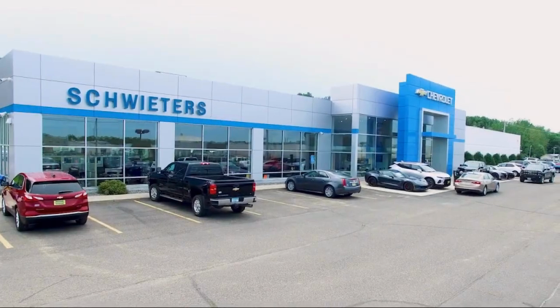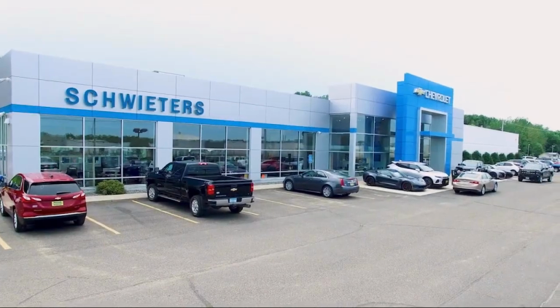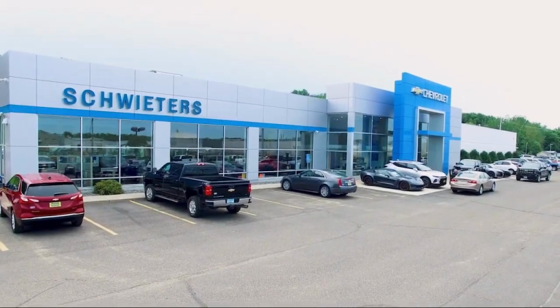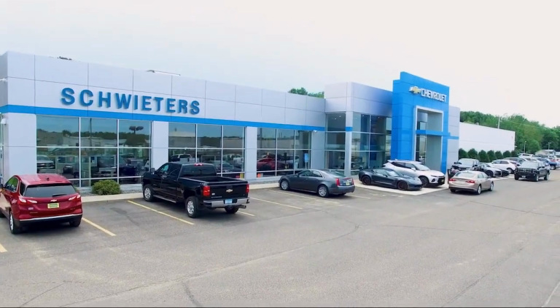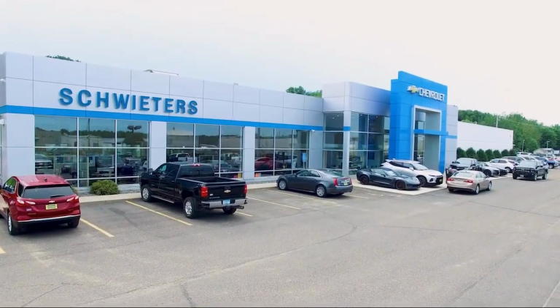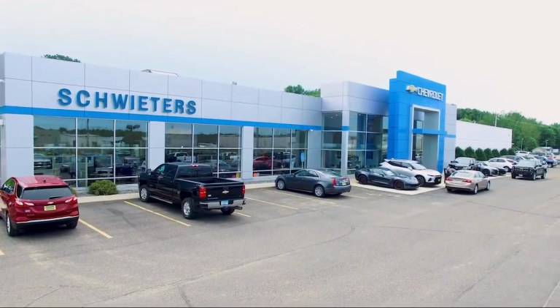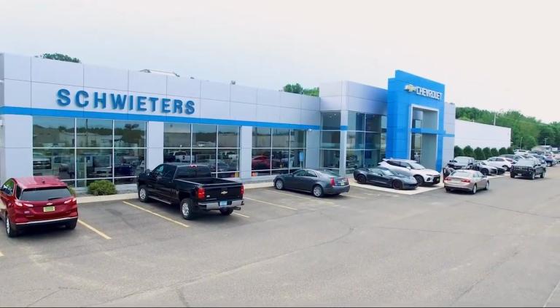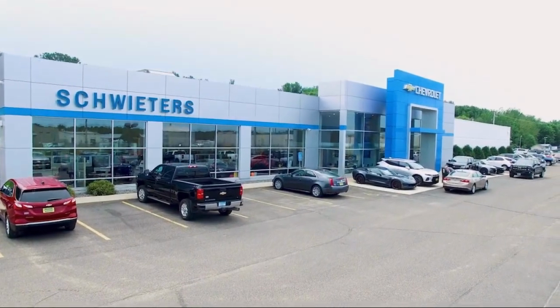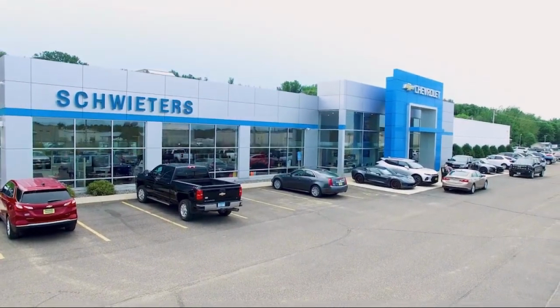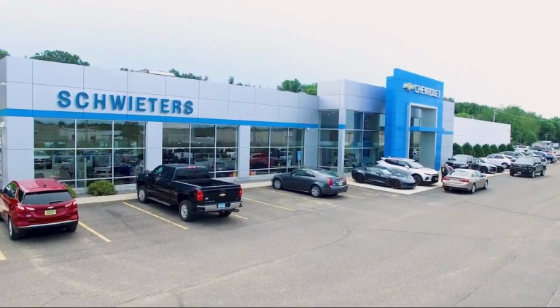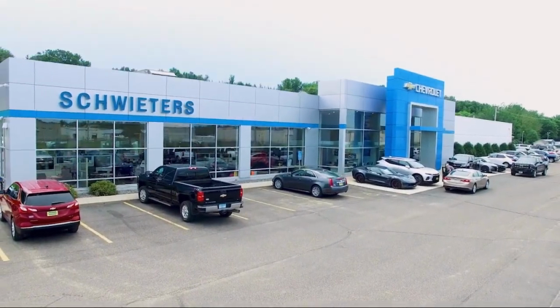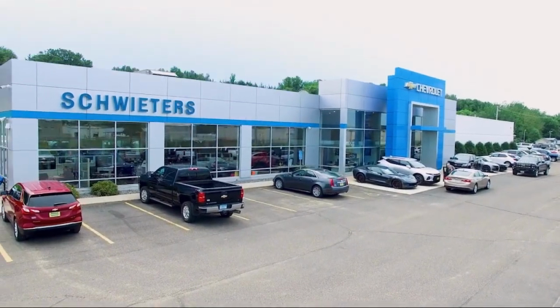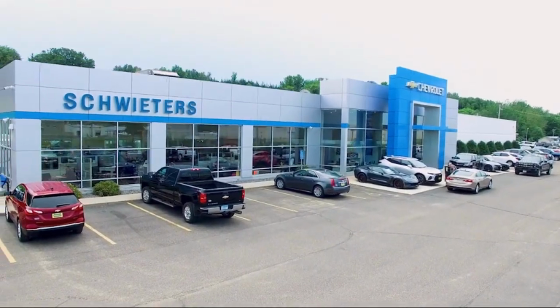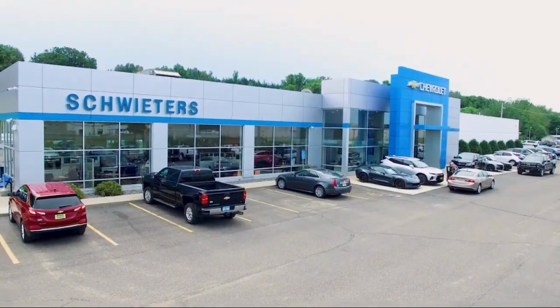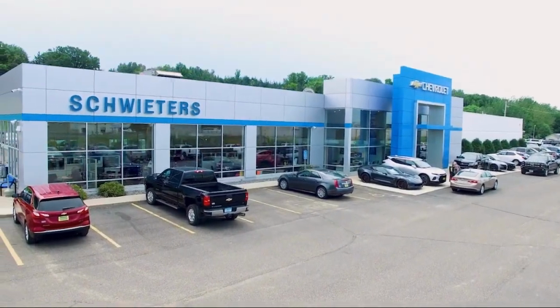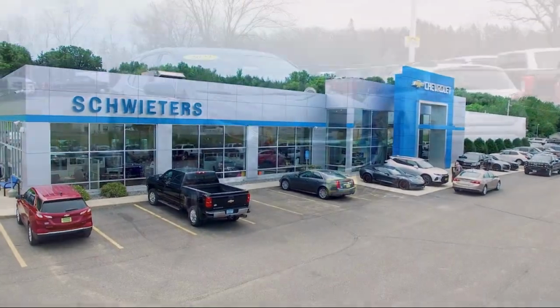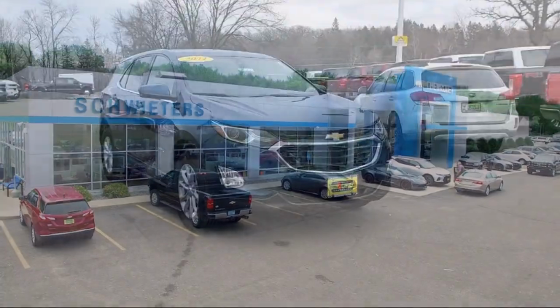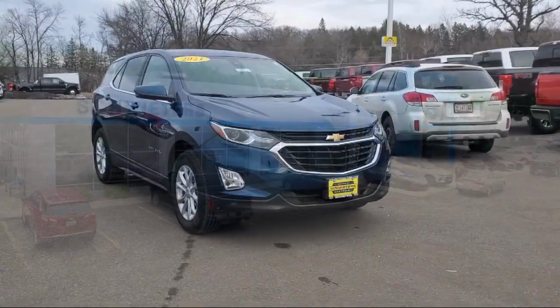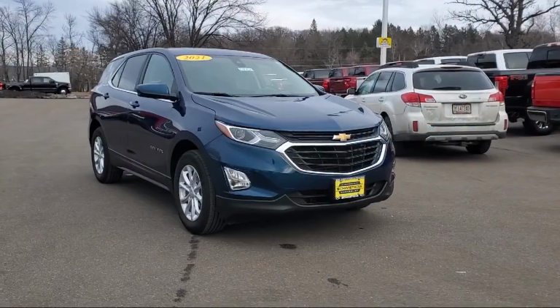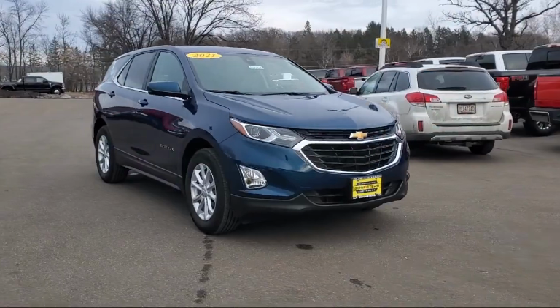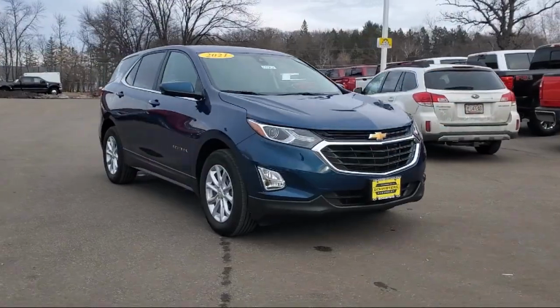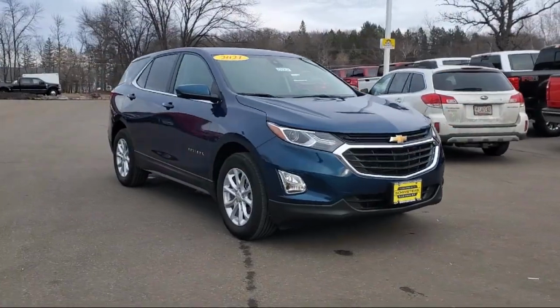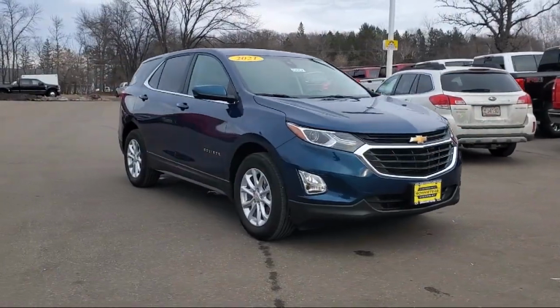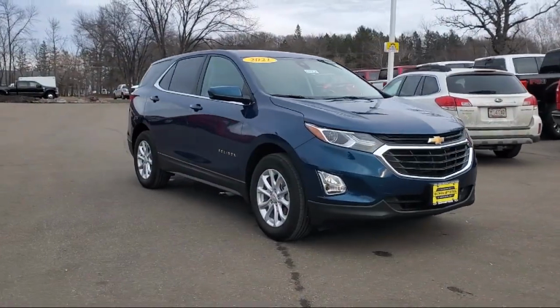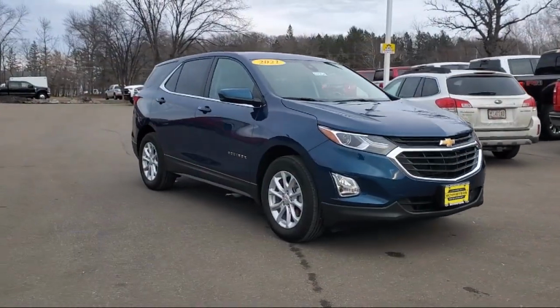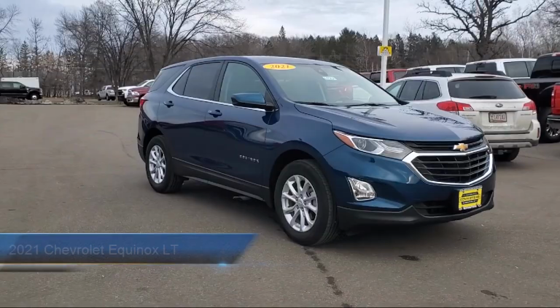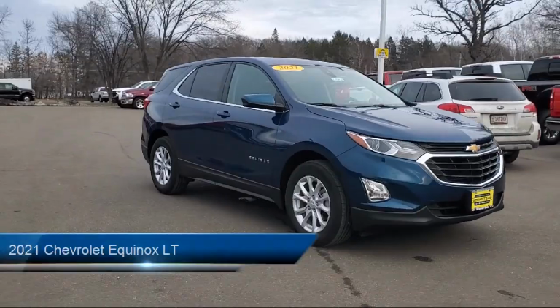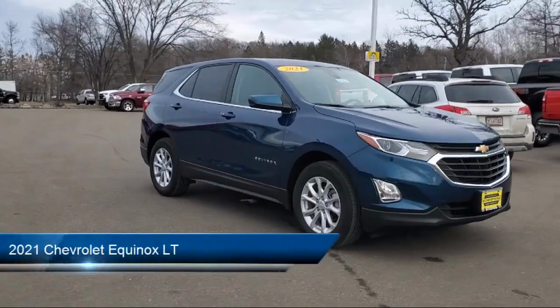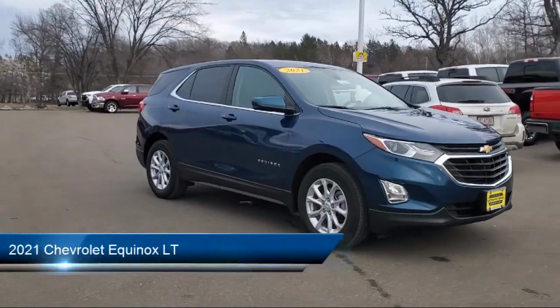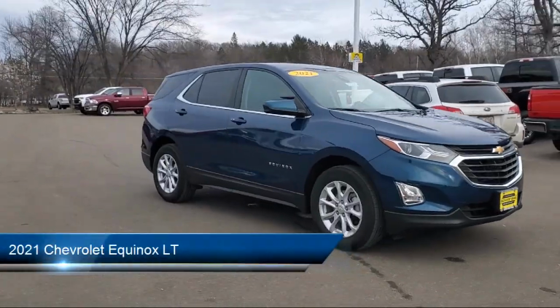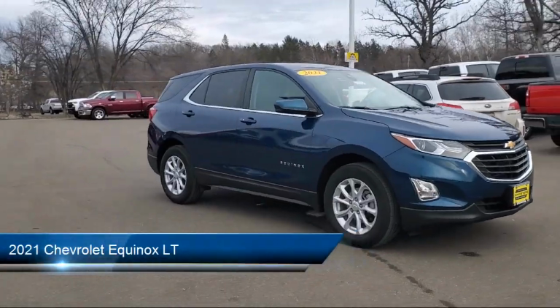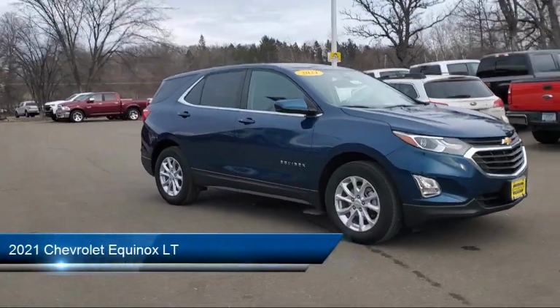Welcome to Schweder Chevrolet of Cold Spring, and here's a look at another one of our great vehicles in inventory.